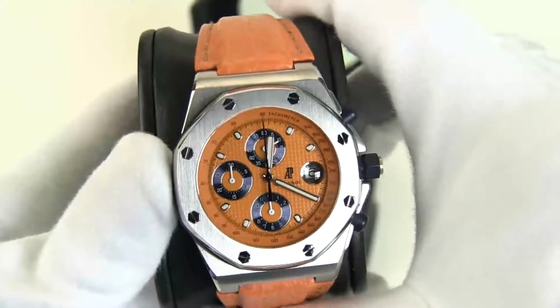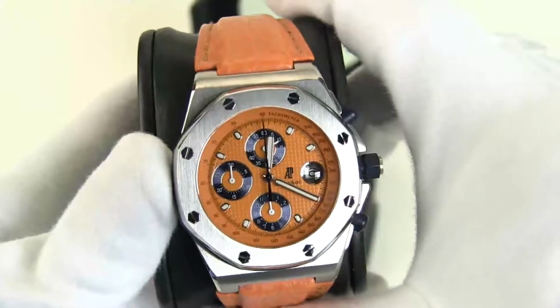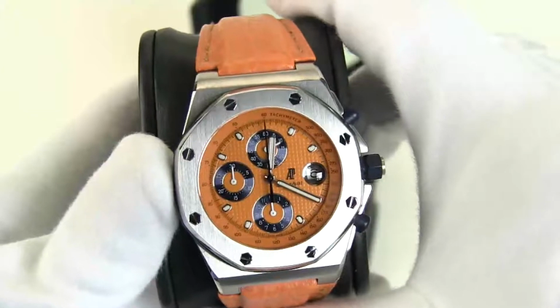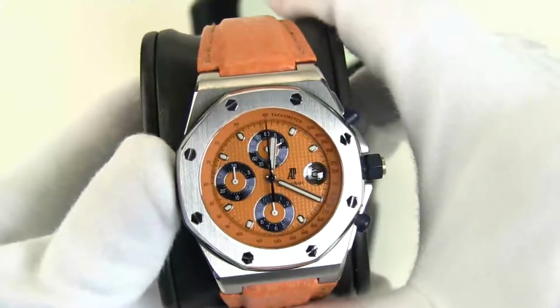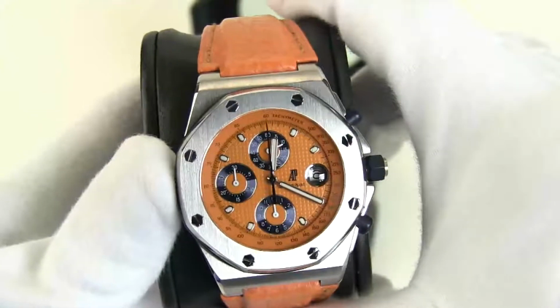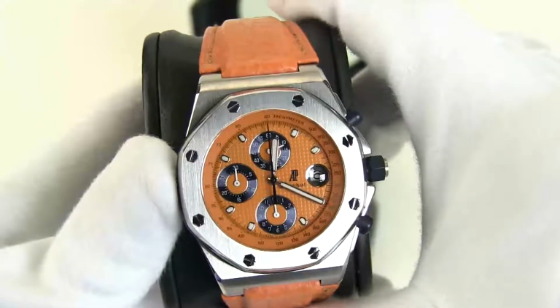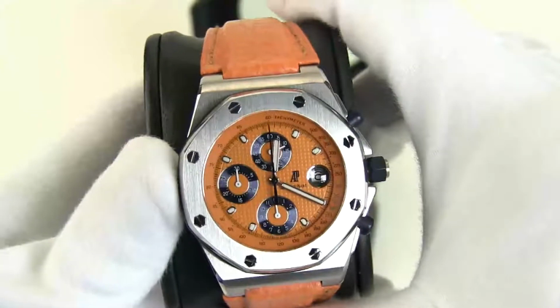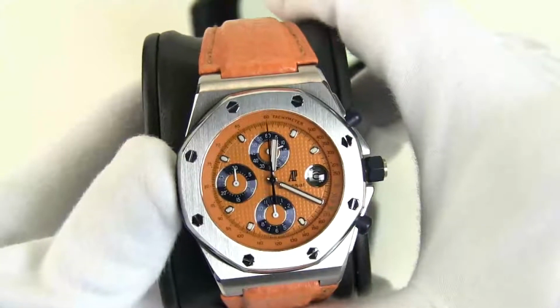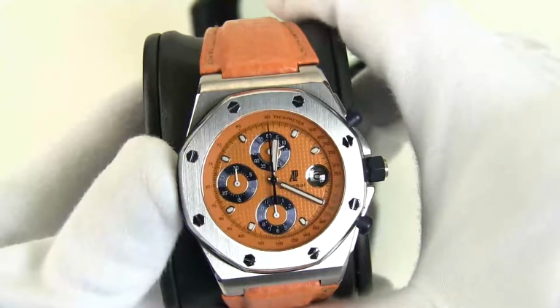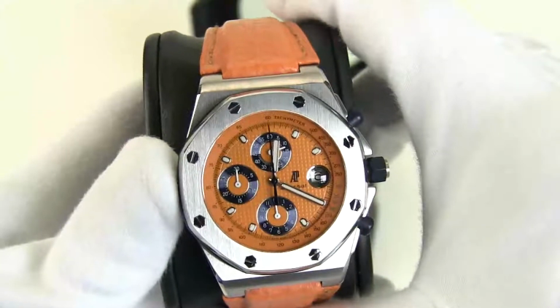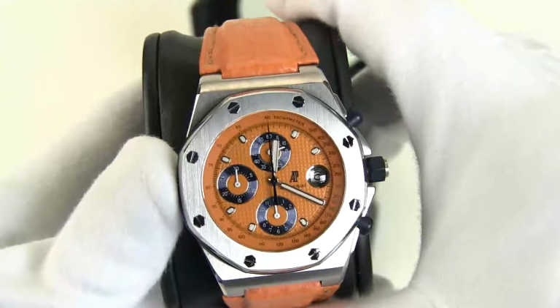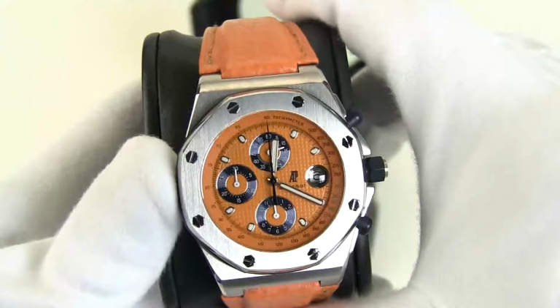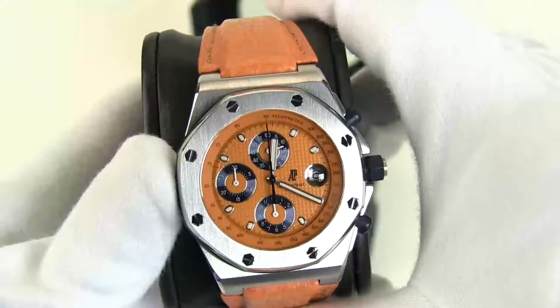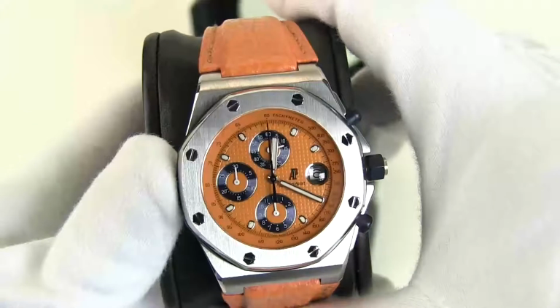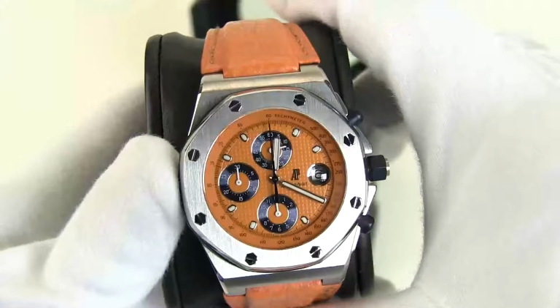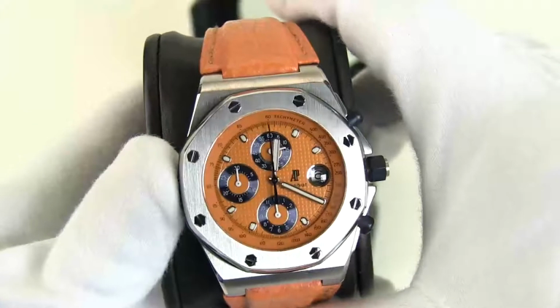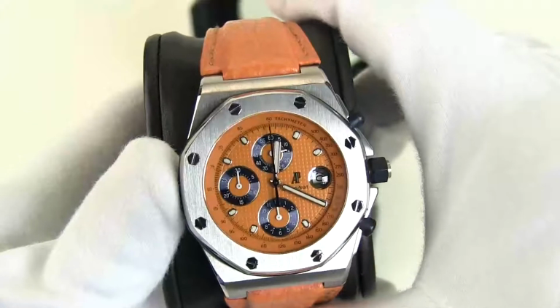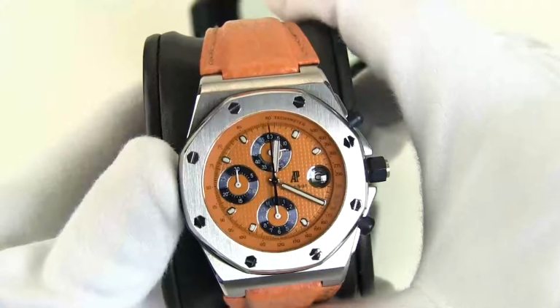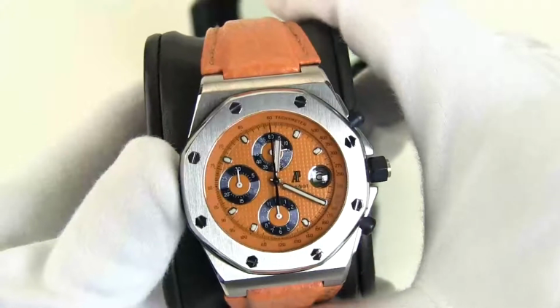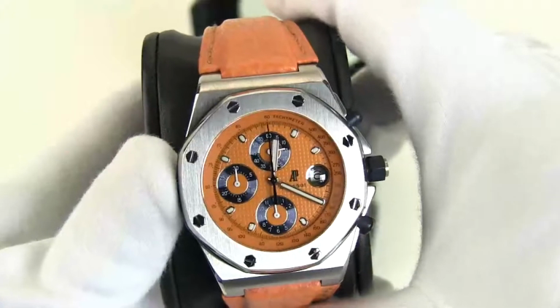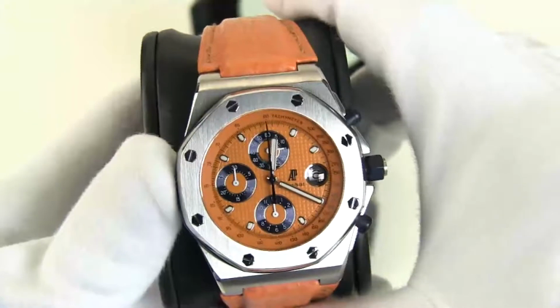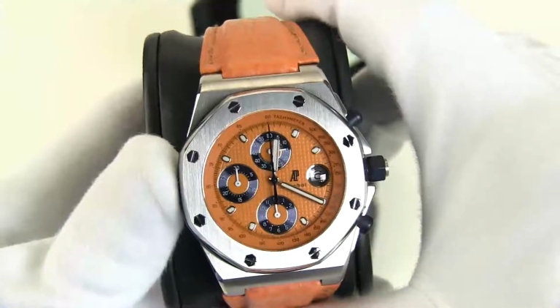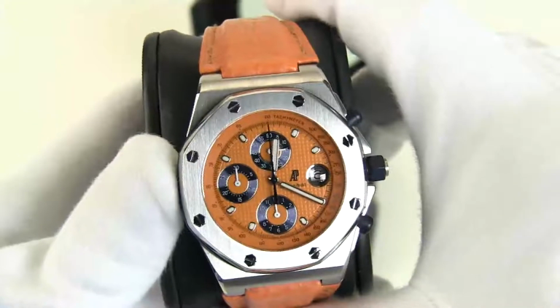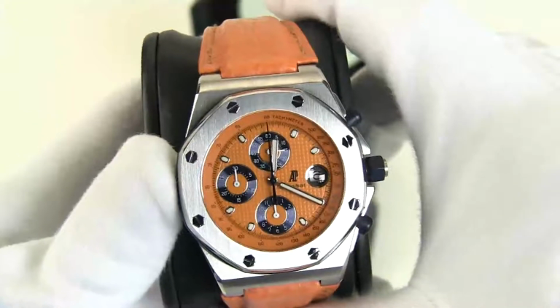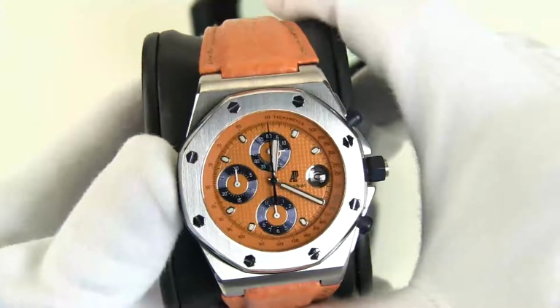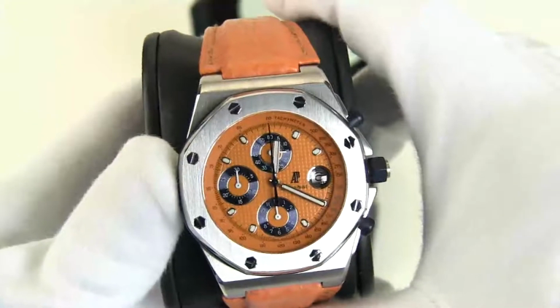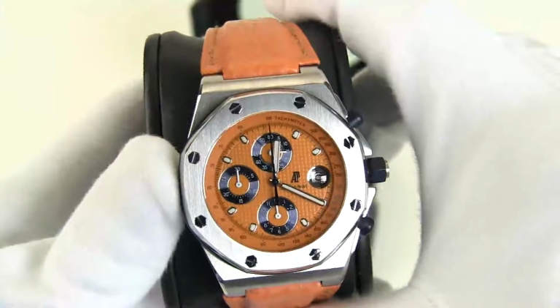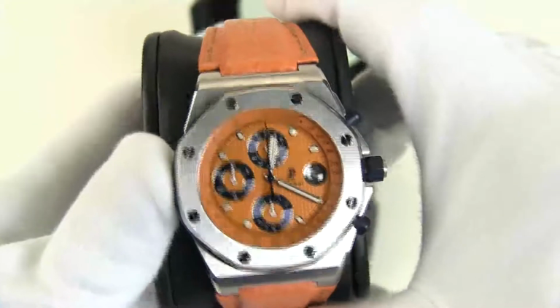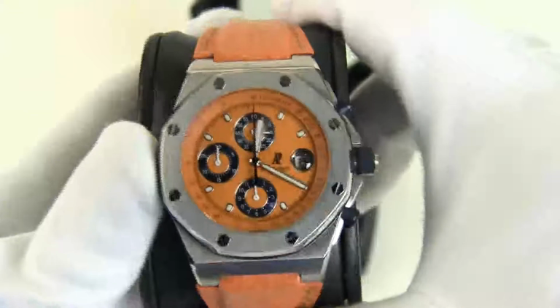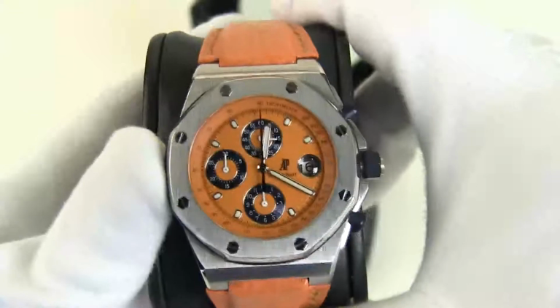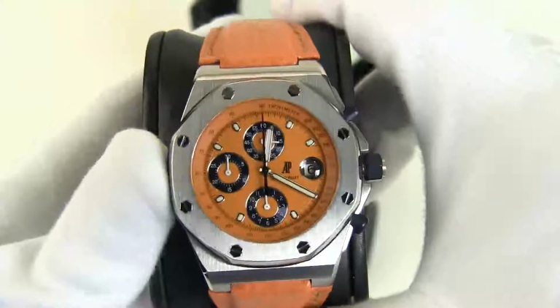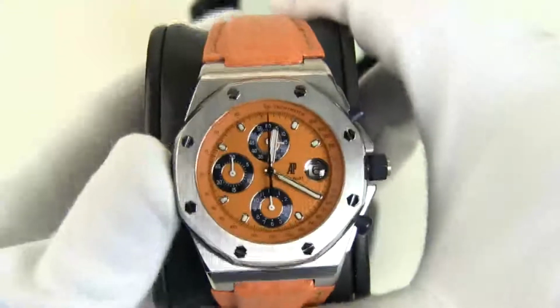It has 54 jewels, believe it or not, and a 40-hour power reserve.